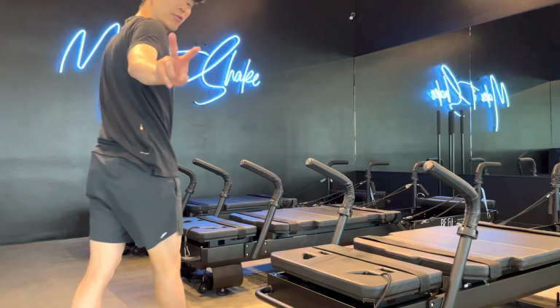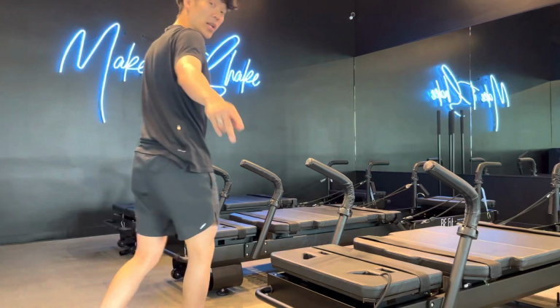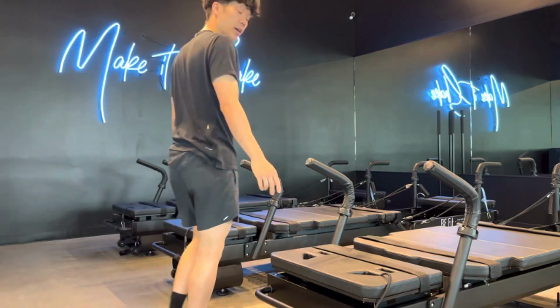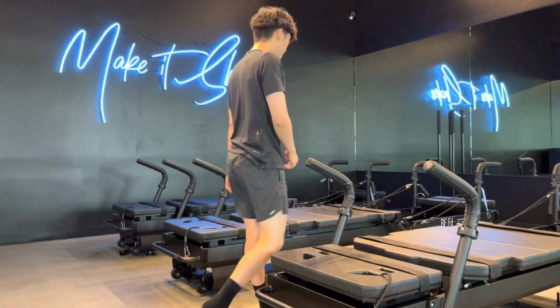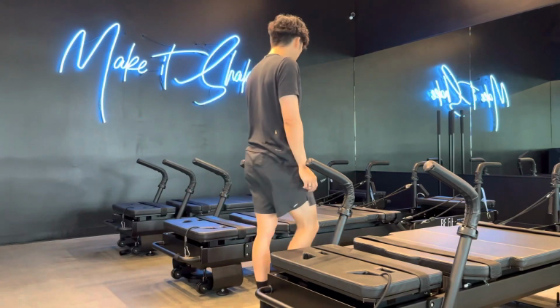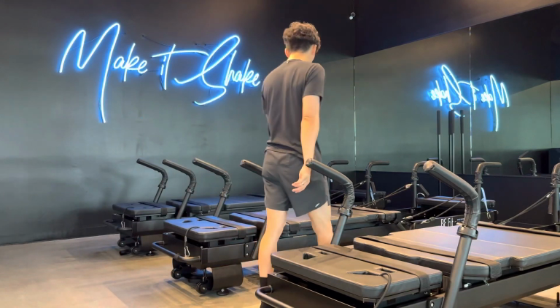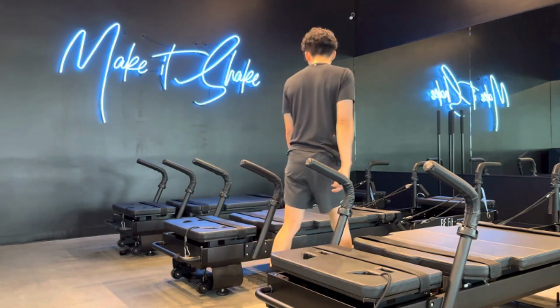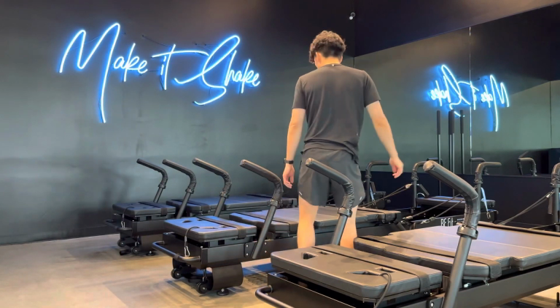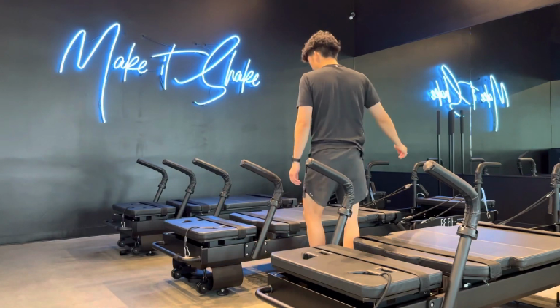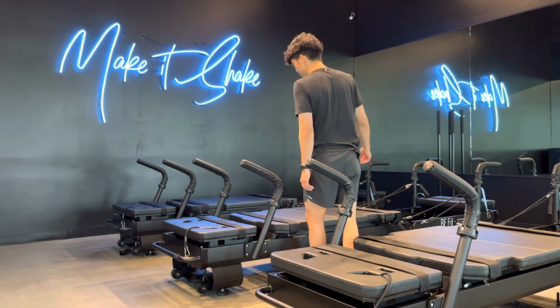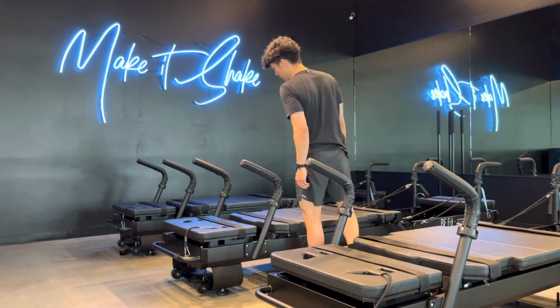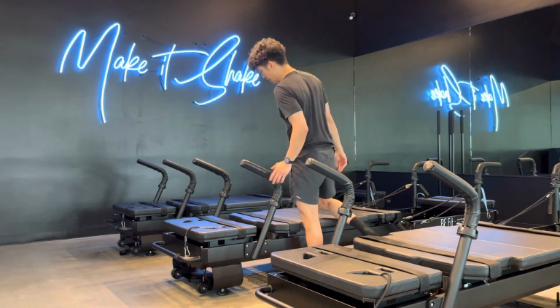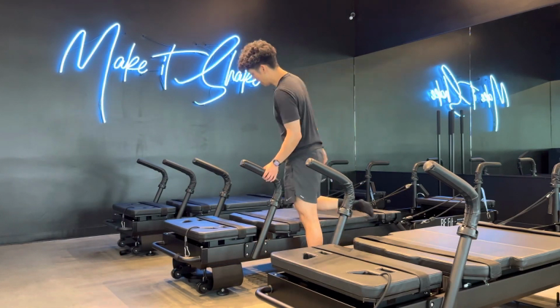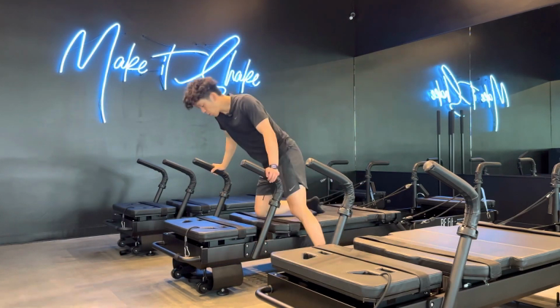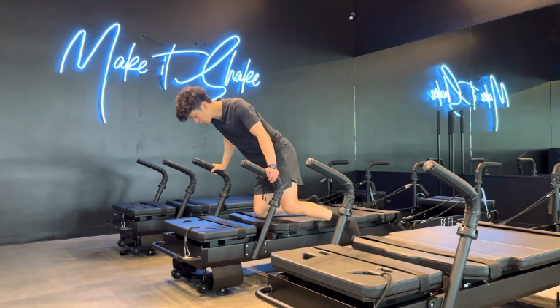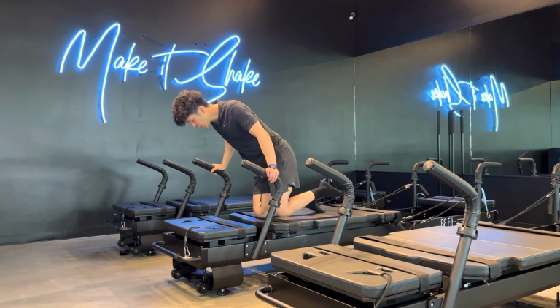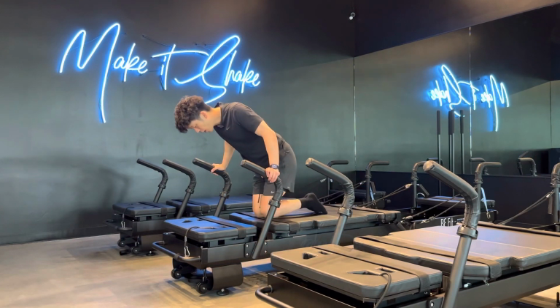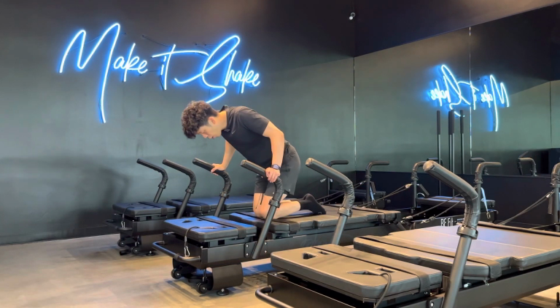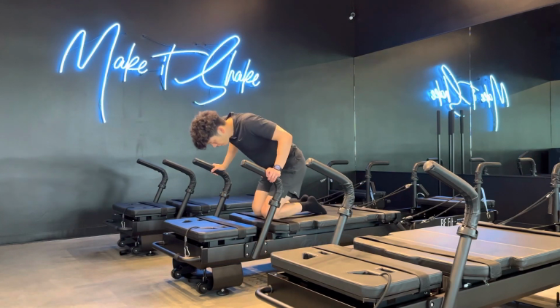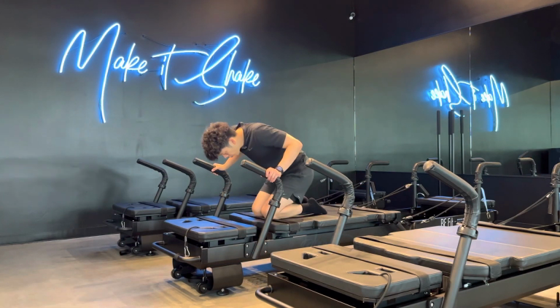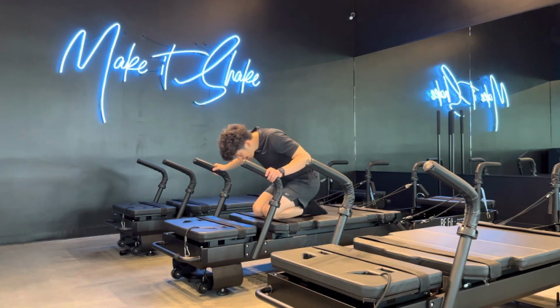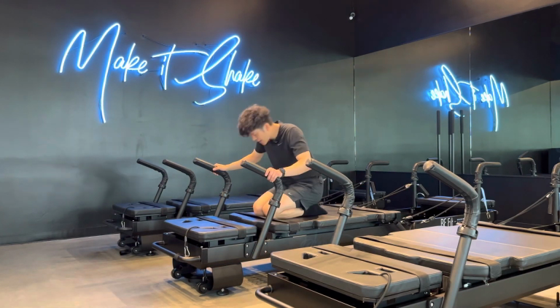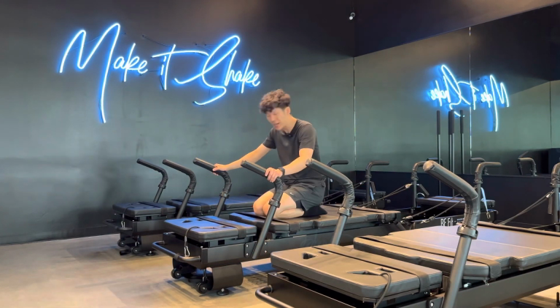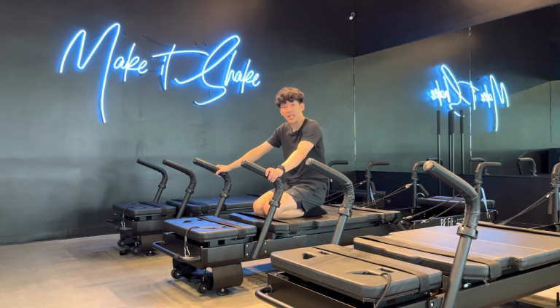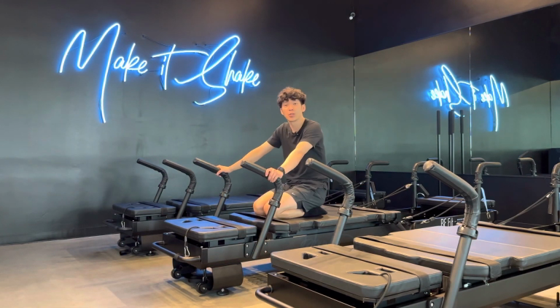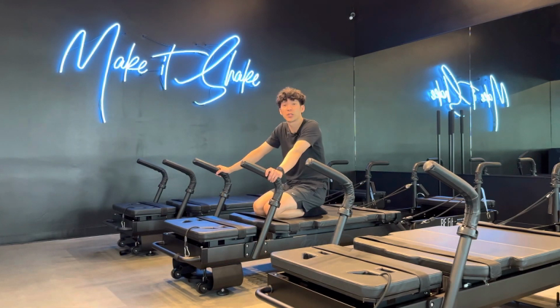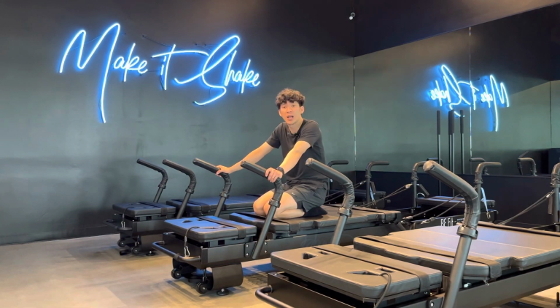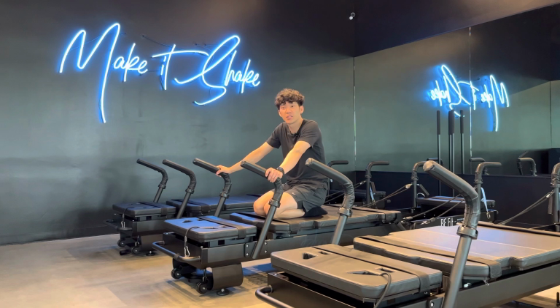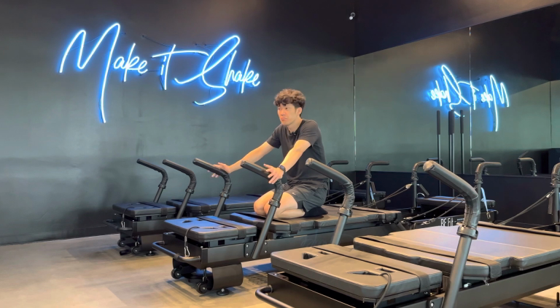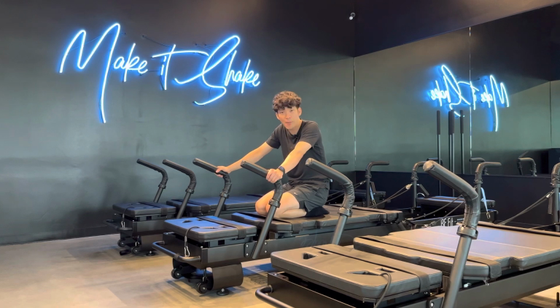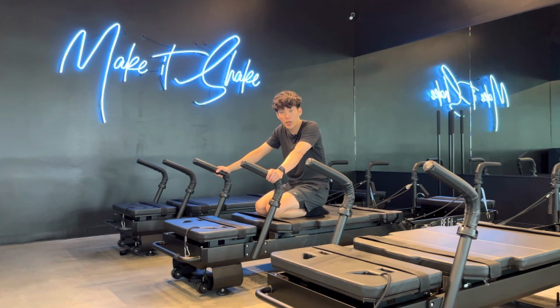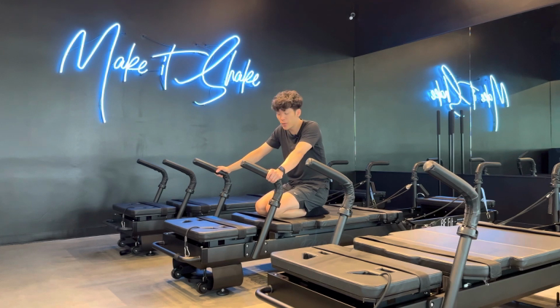Hey everybody, Jonathan here, Modern Pilates instructor. Today we're going to be going over a basic exercise: ab wheel.